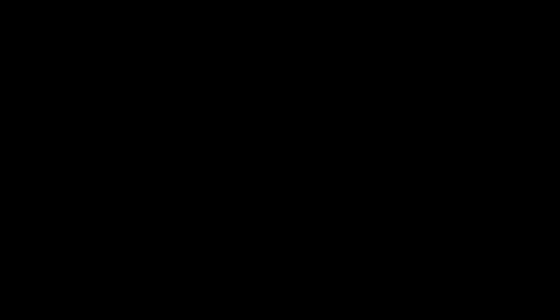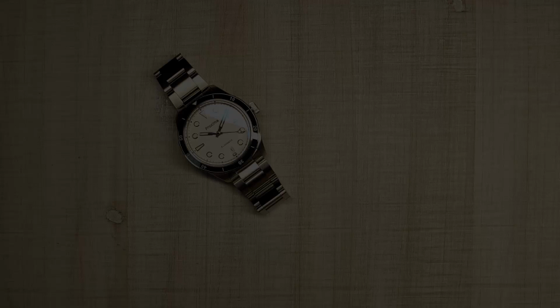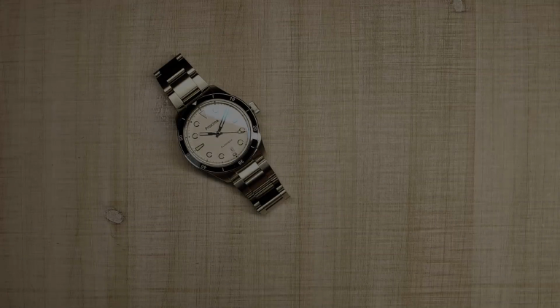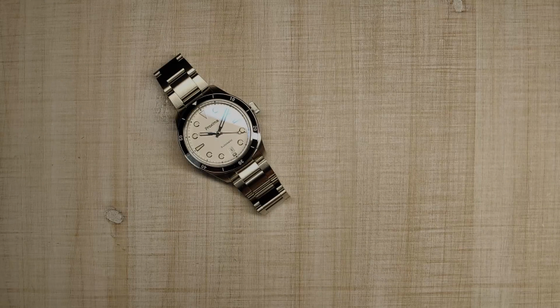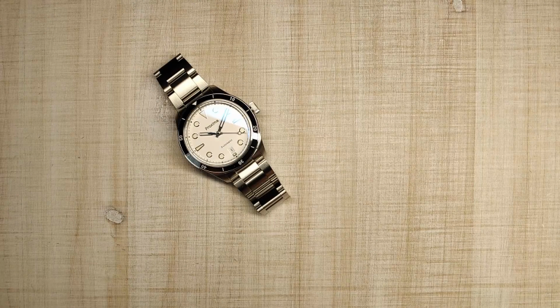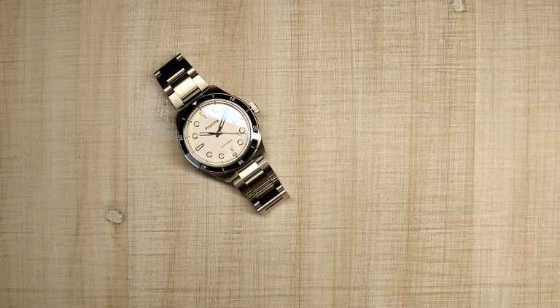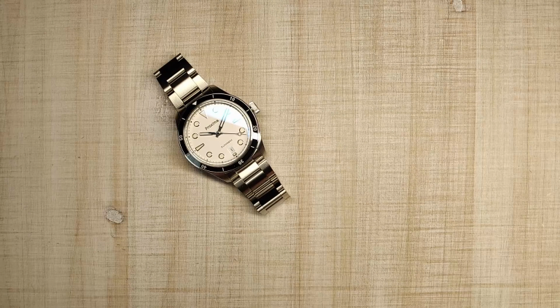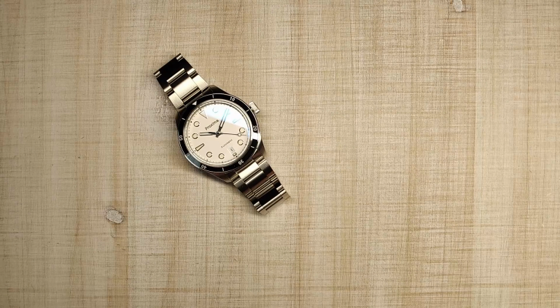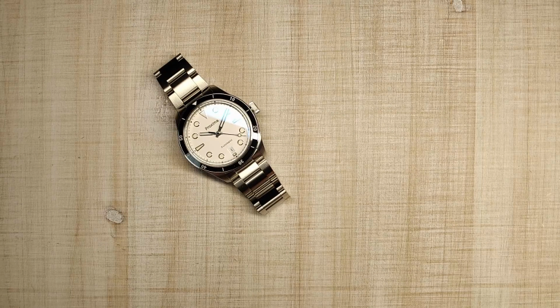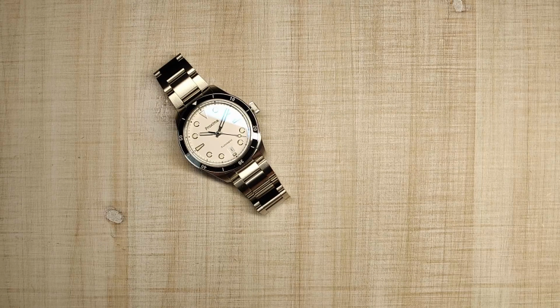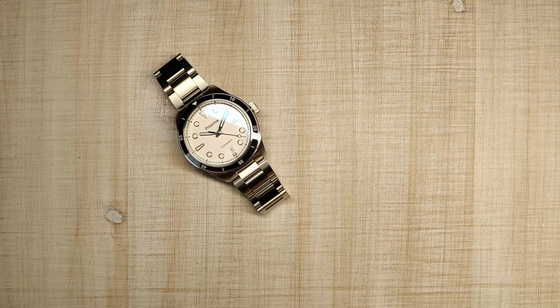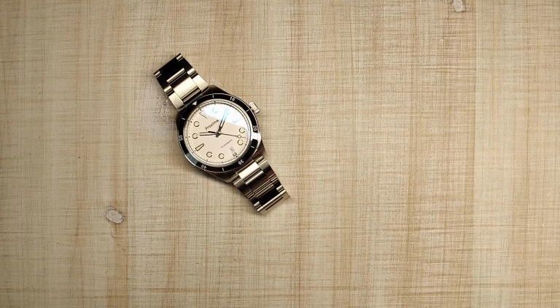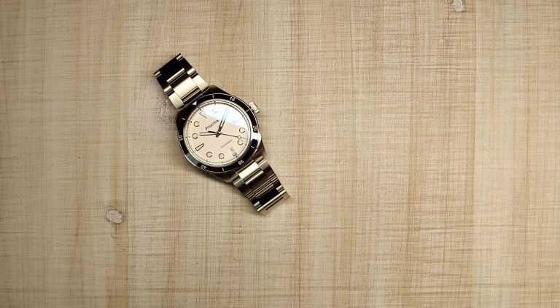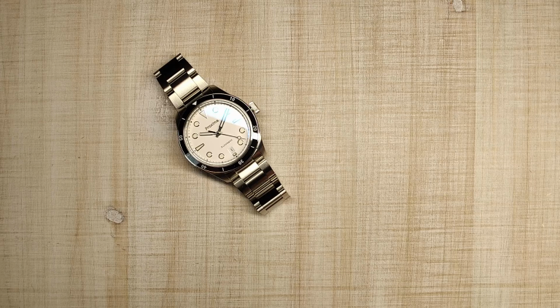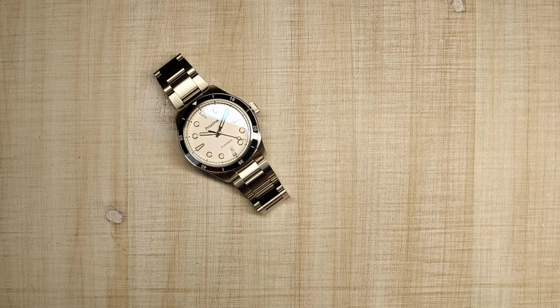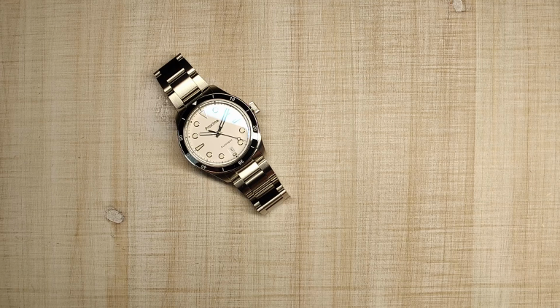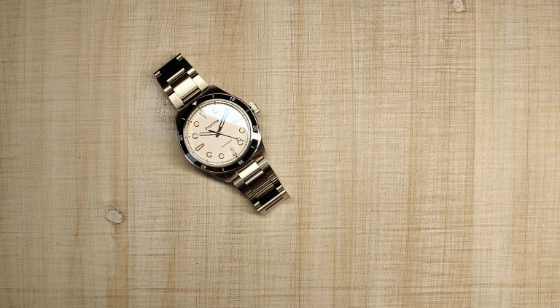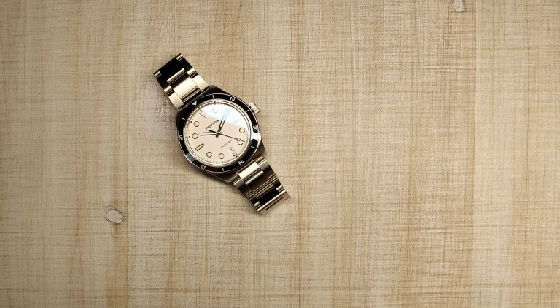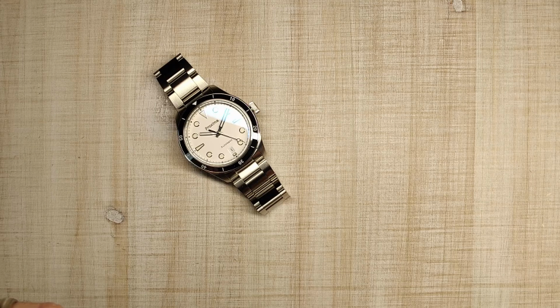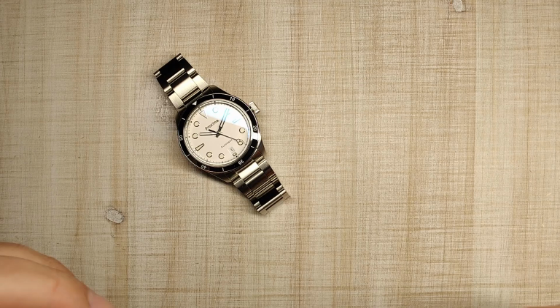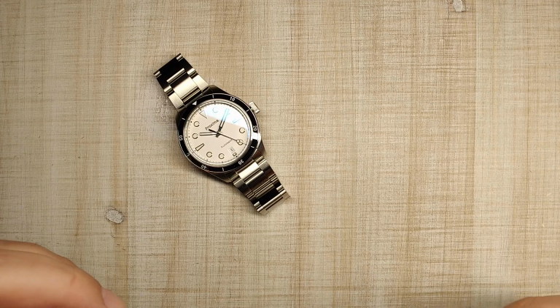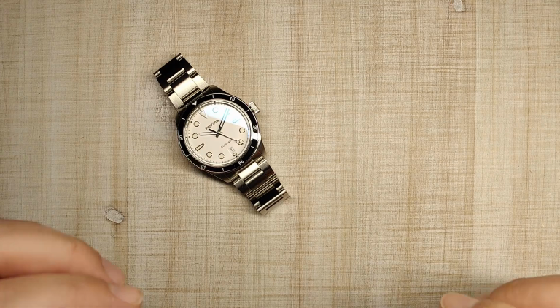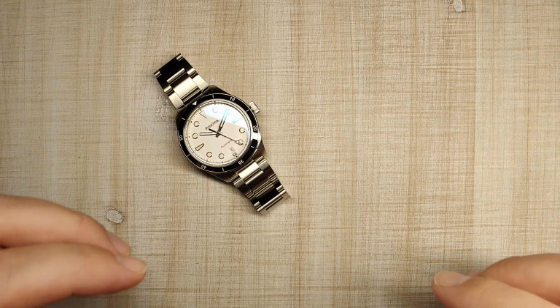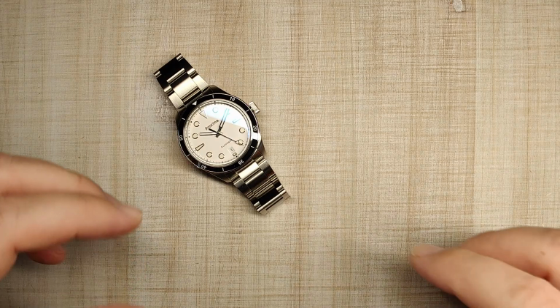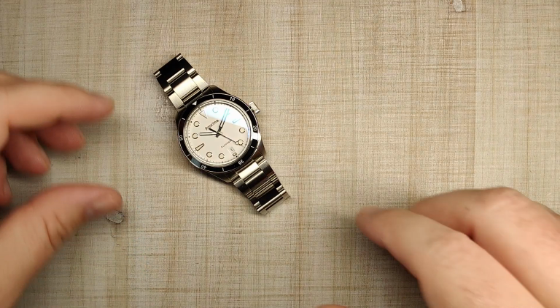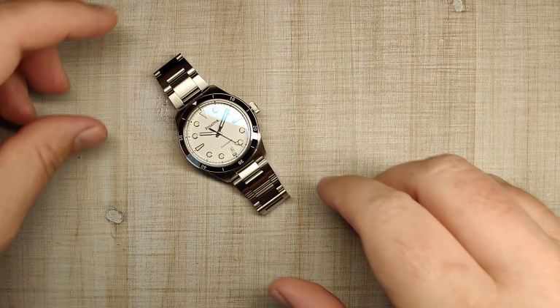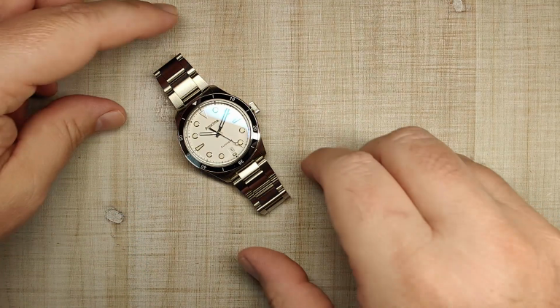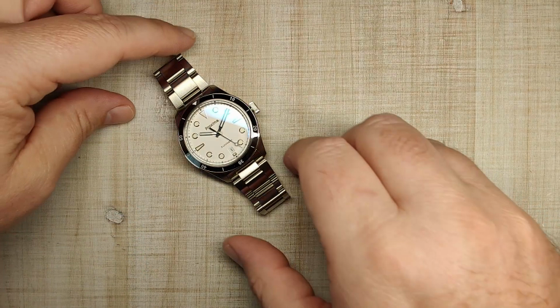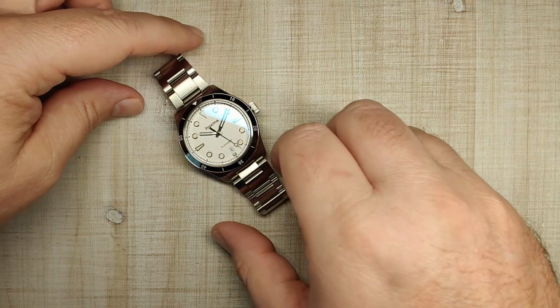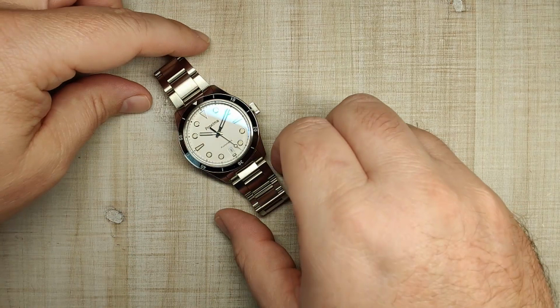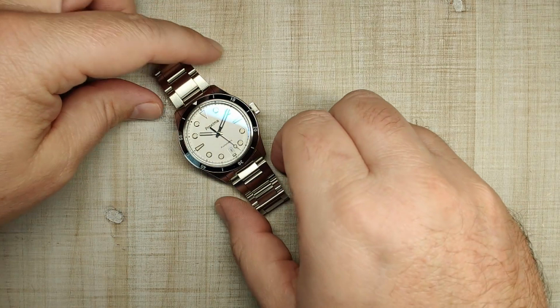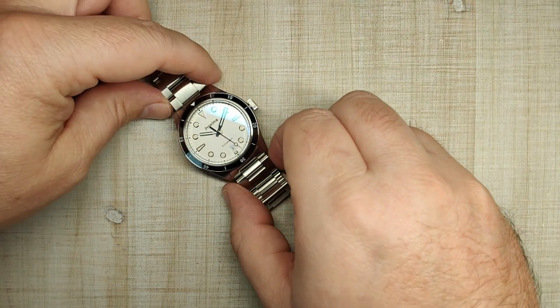Hi guys, and welcome to Escape Wheel Watch Reviews. My name is Steve, and today we're going to be reviewing my first Proxima watch, the PX1697.